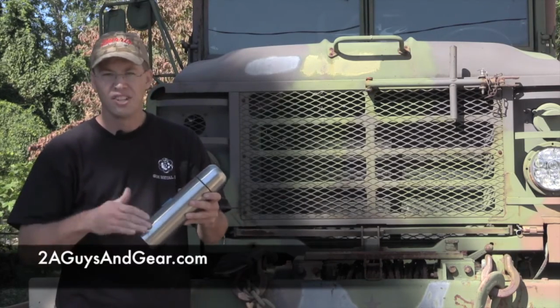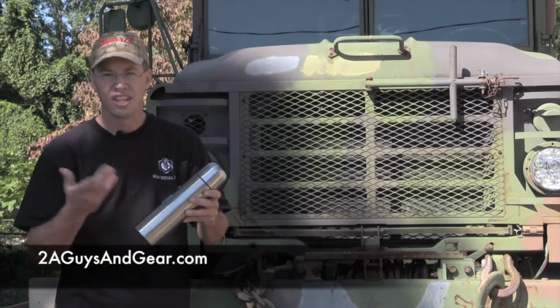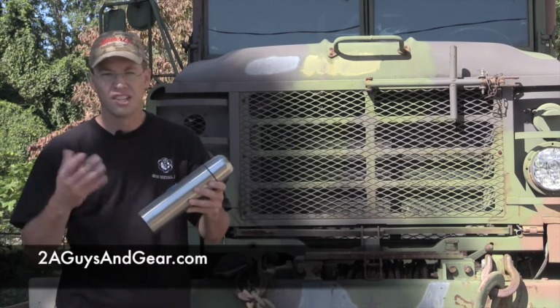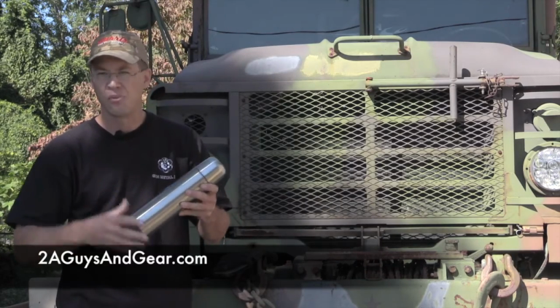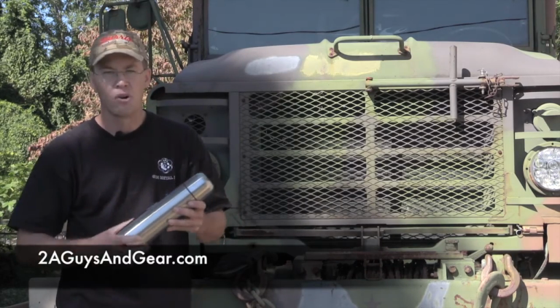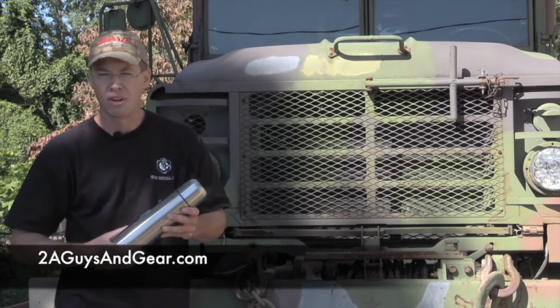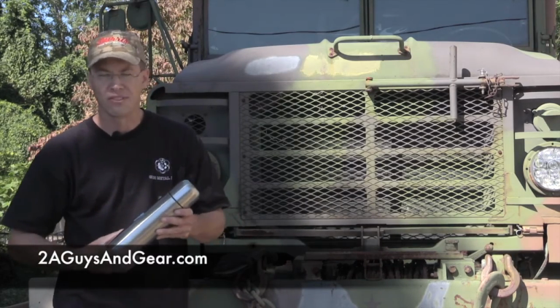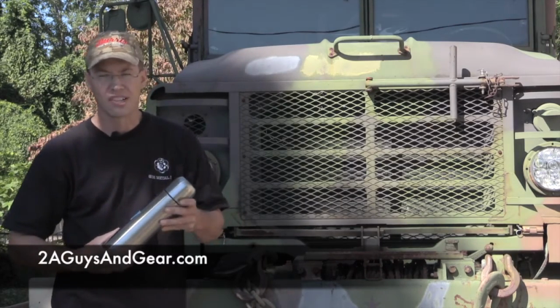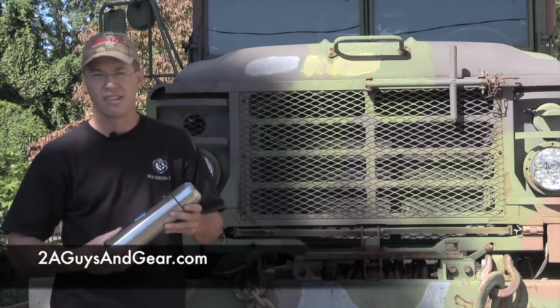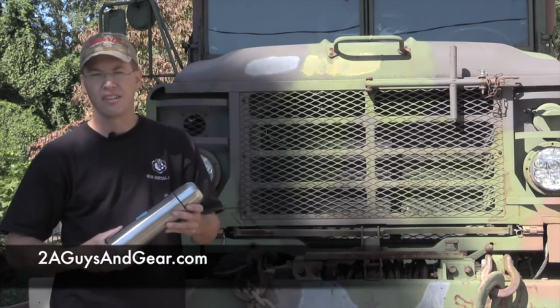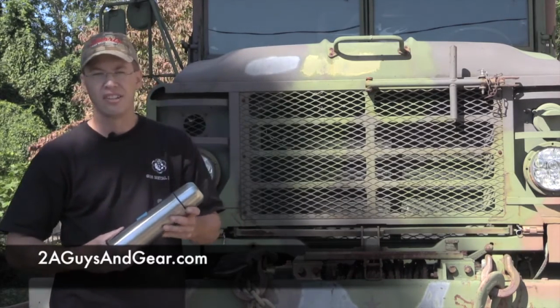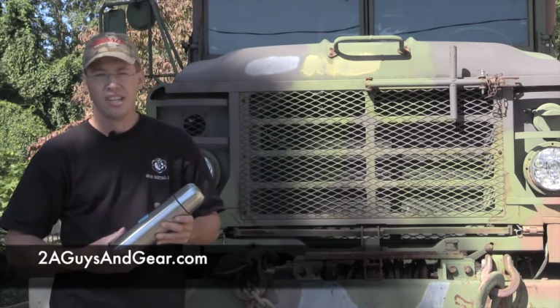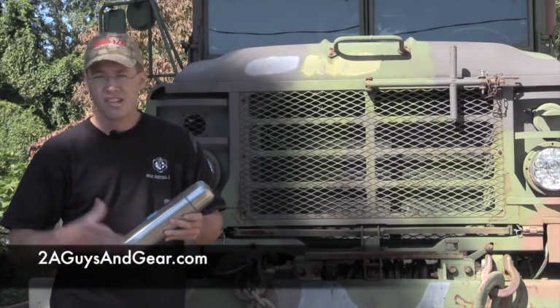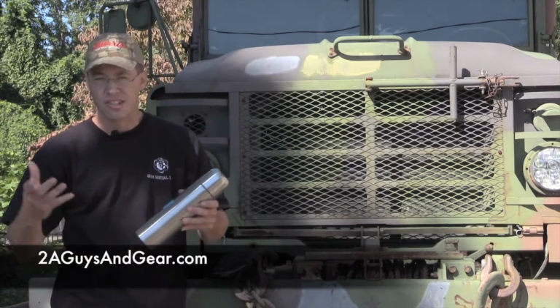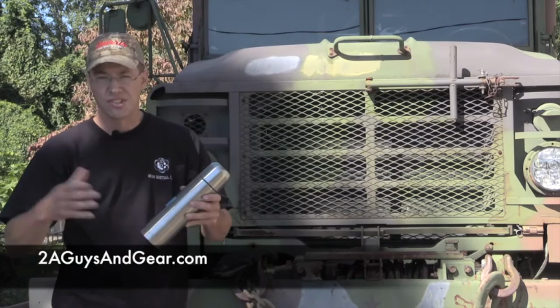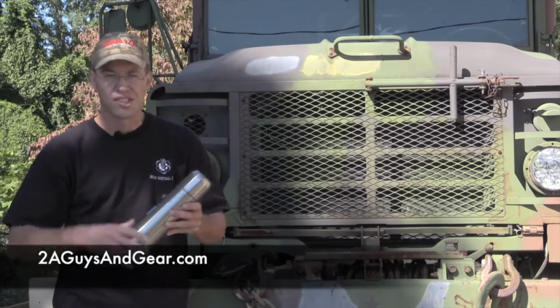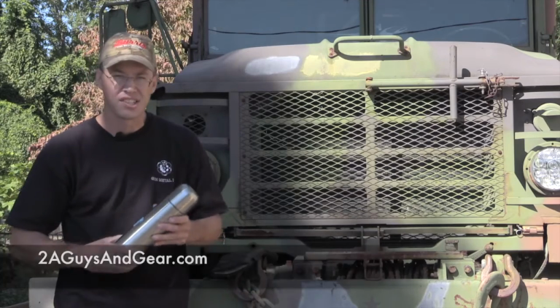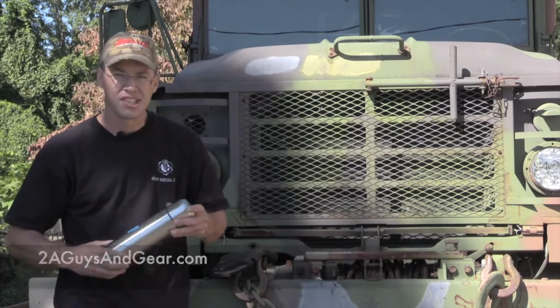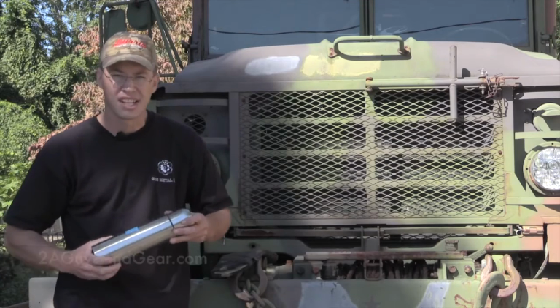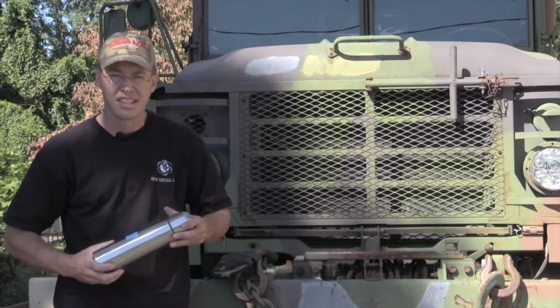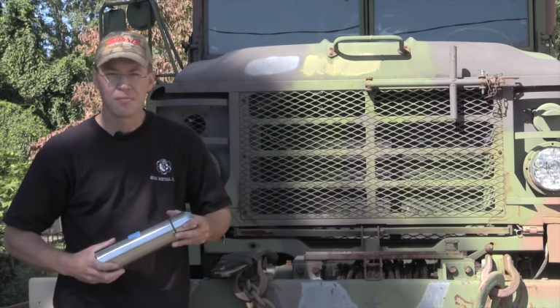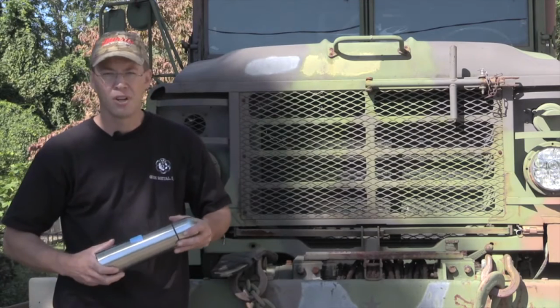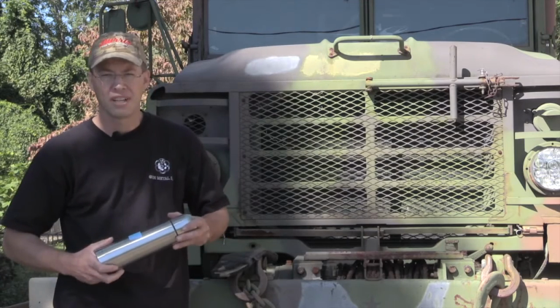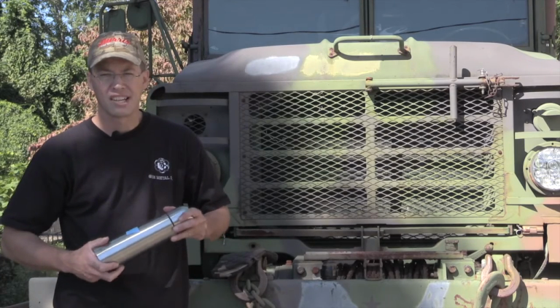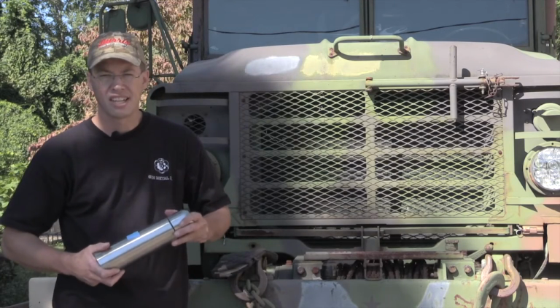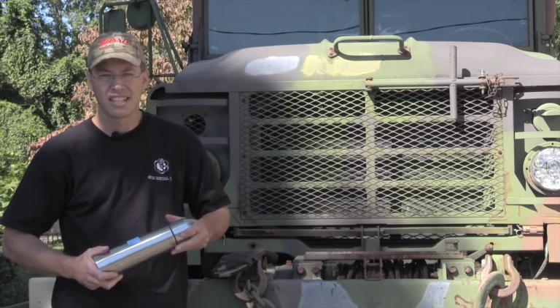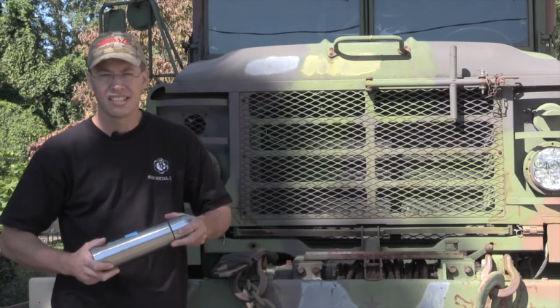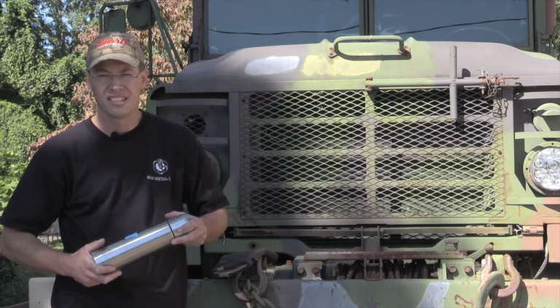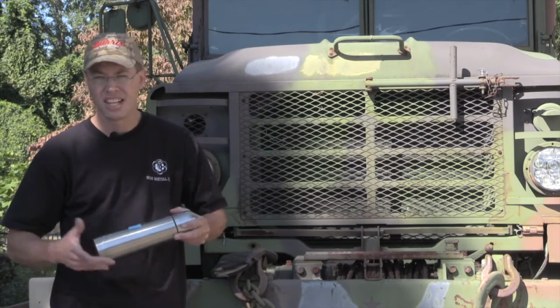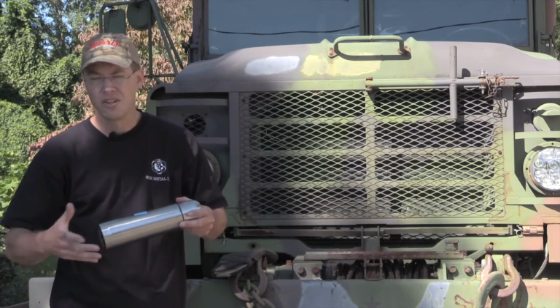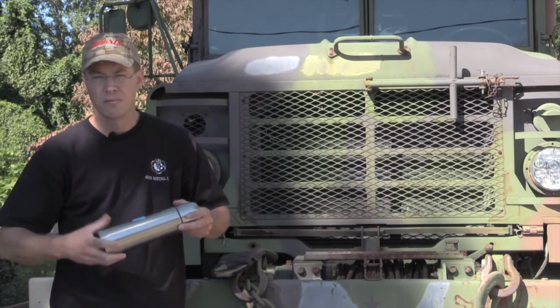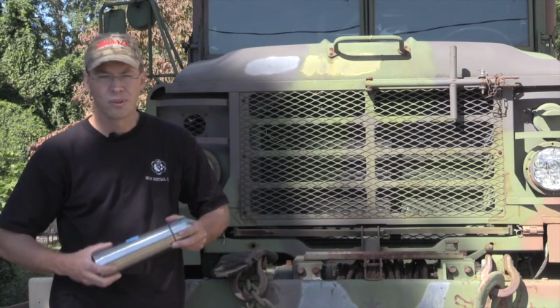You can get these at Walmart for next to nothing. So there's your 60-second tip. Hope you guys liked it, and stay tuned for more.